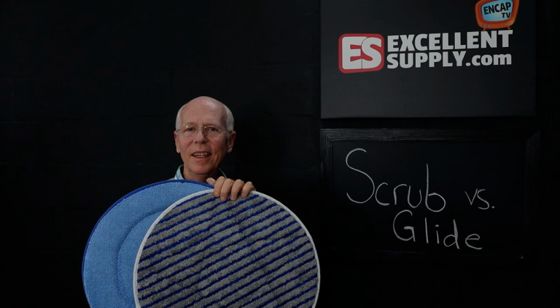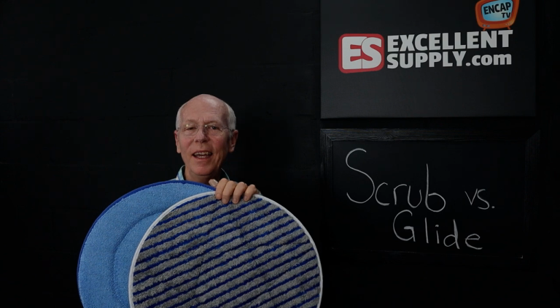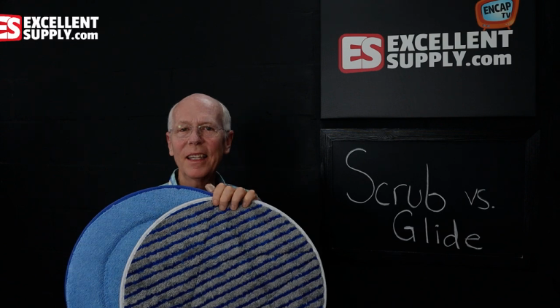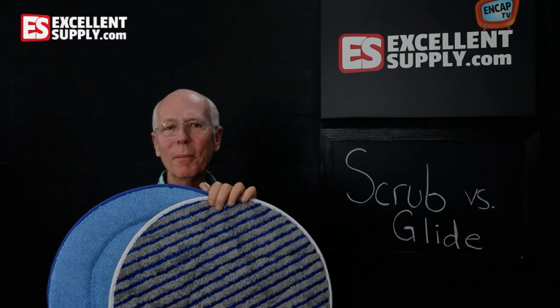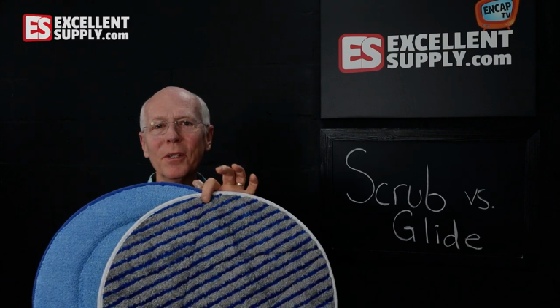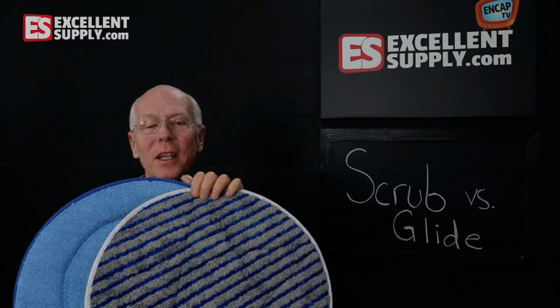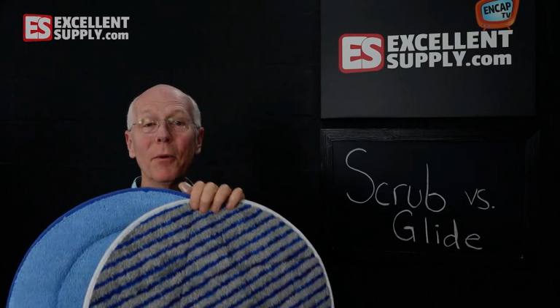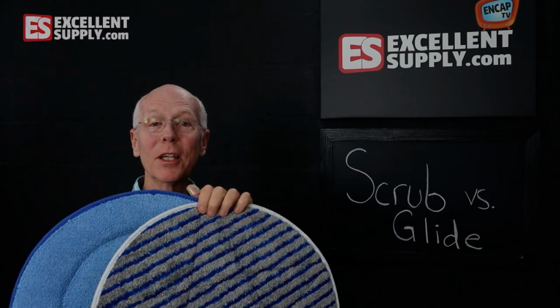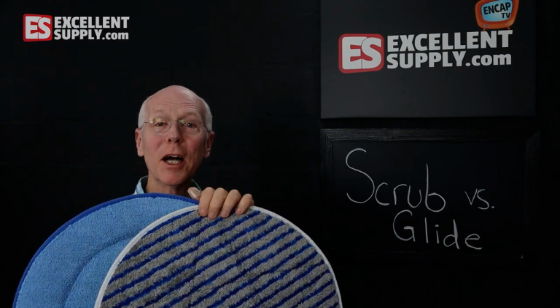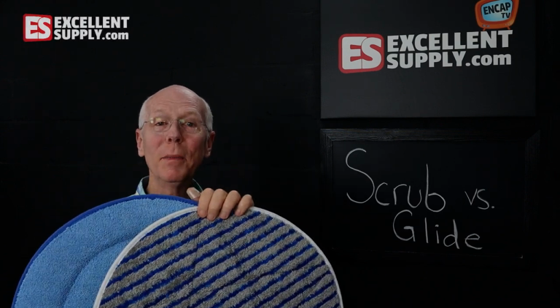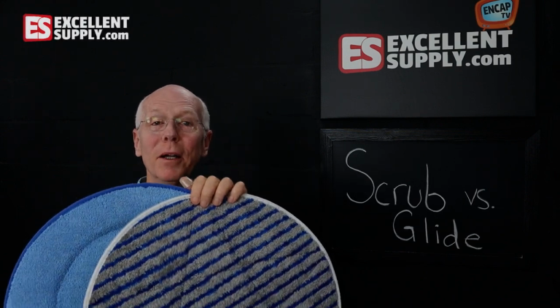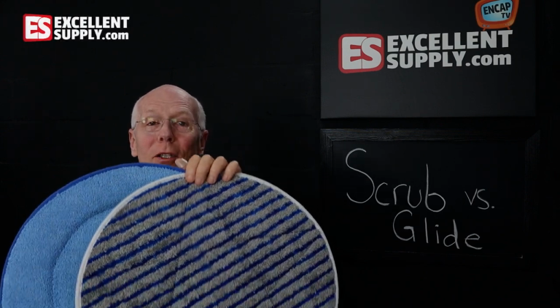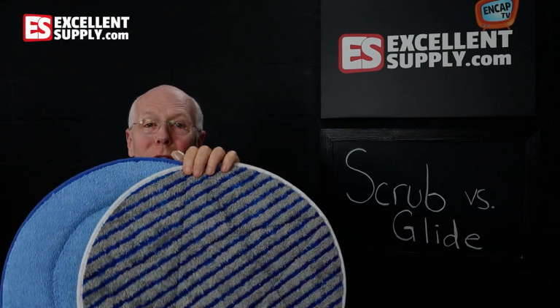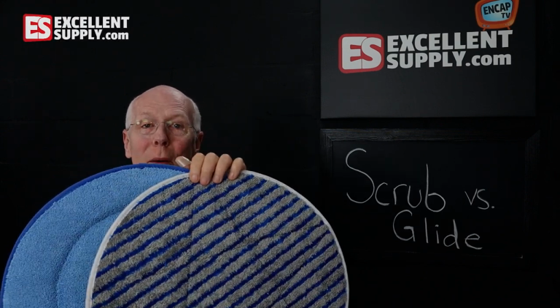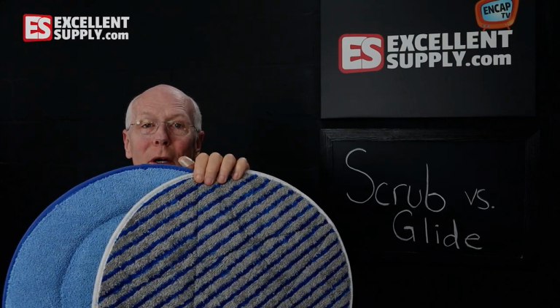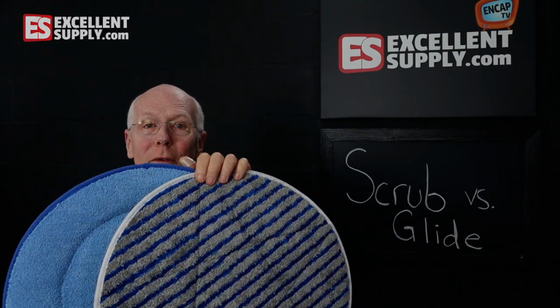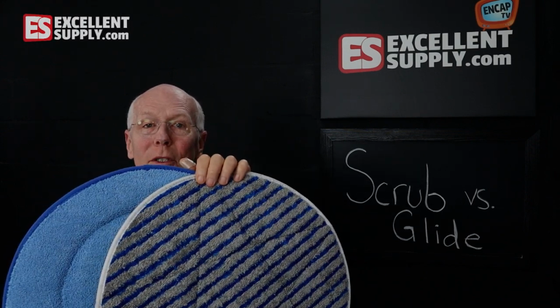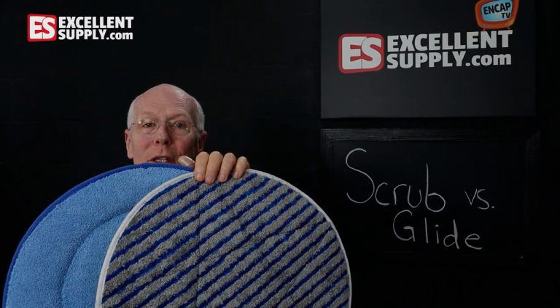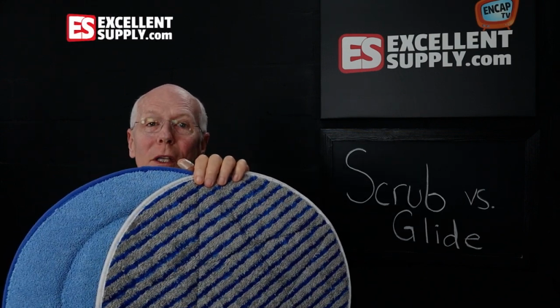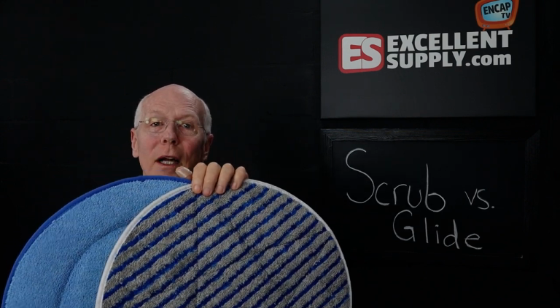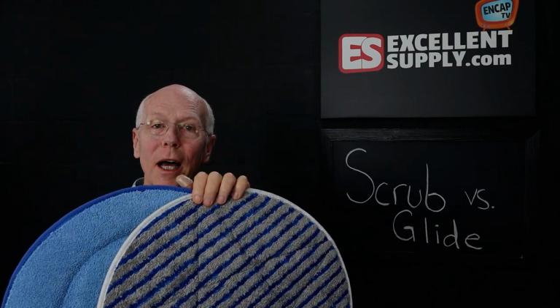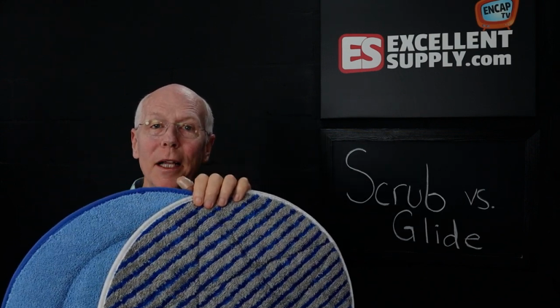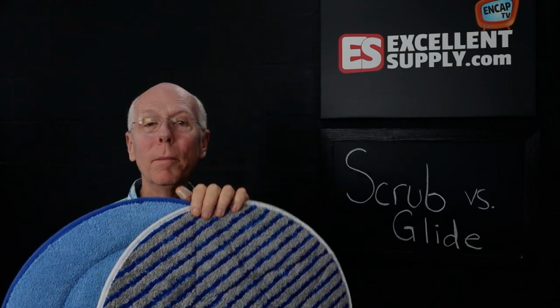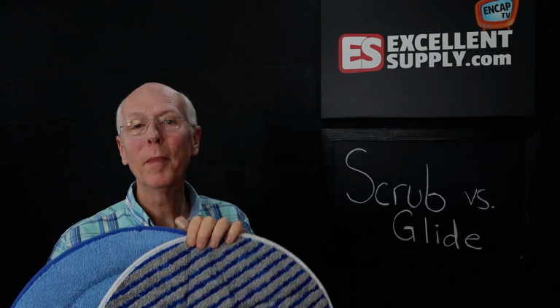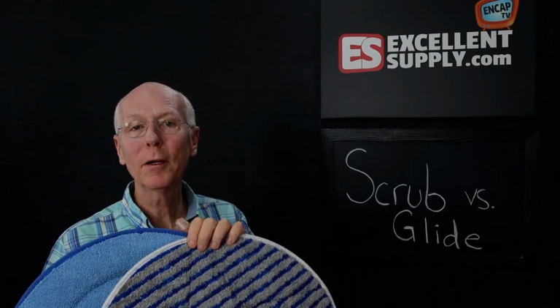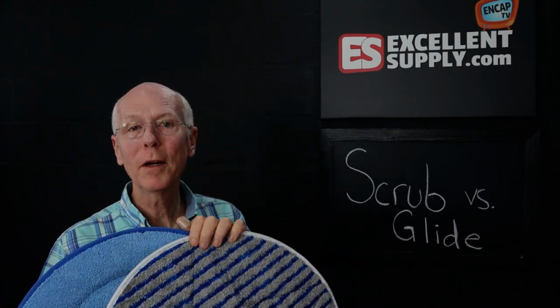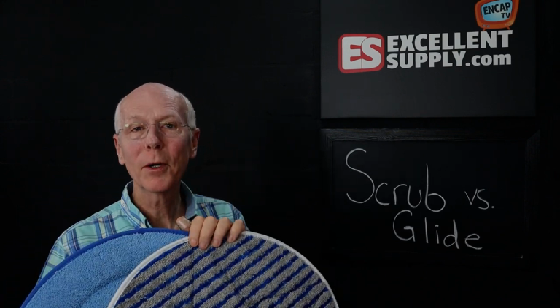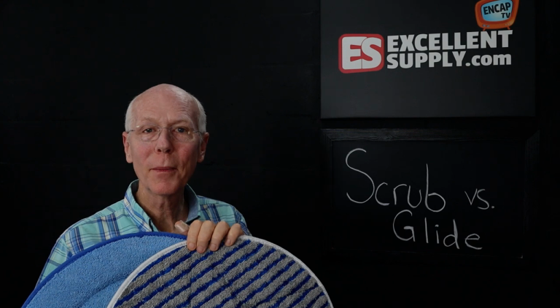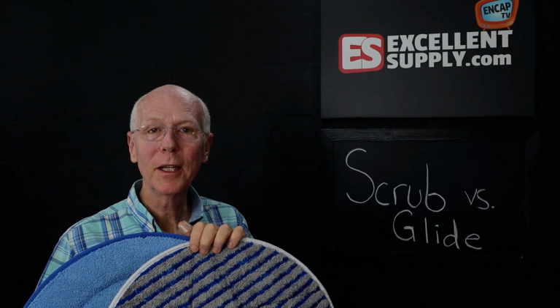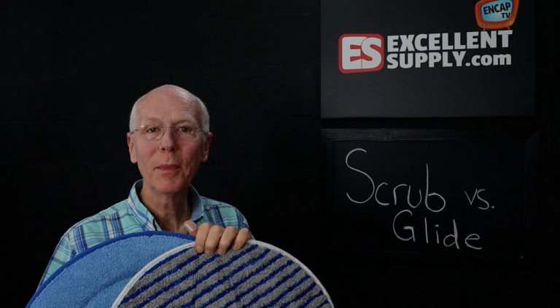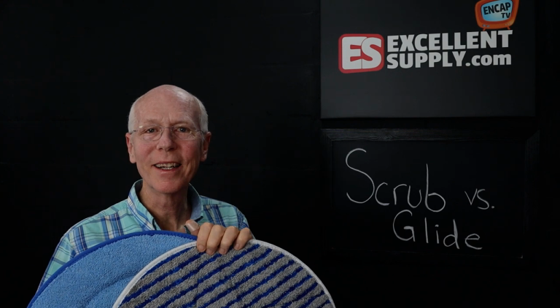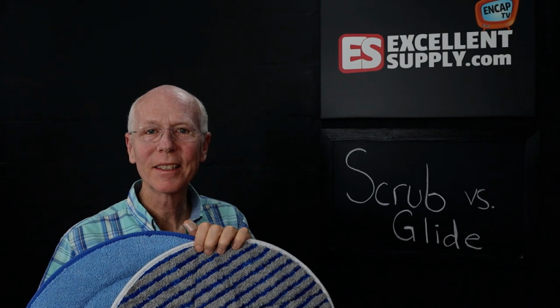Hey Uncappers, today we're going to talk about scrub versus glide microfiber carpet cleaning bonnets.